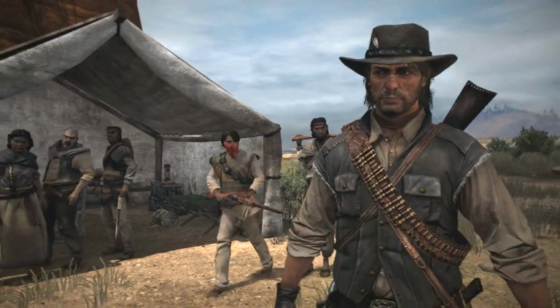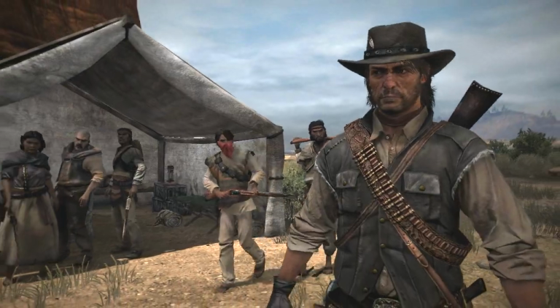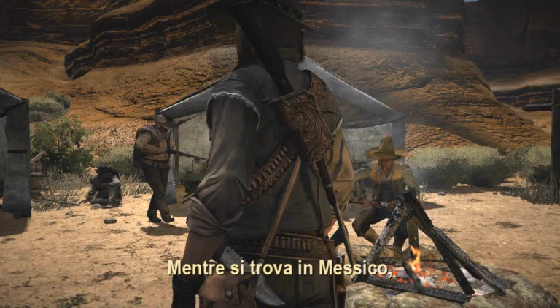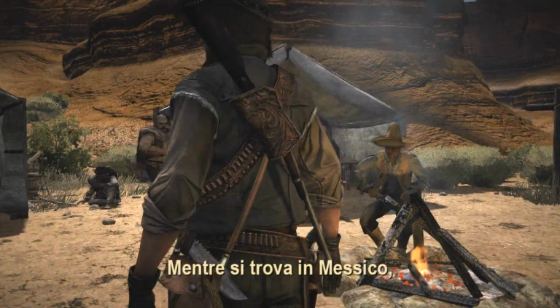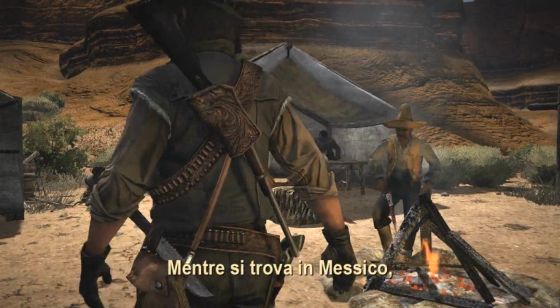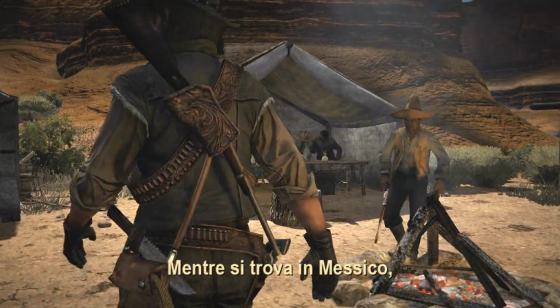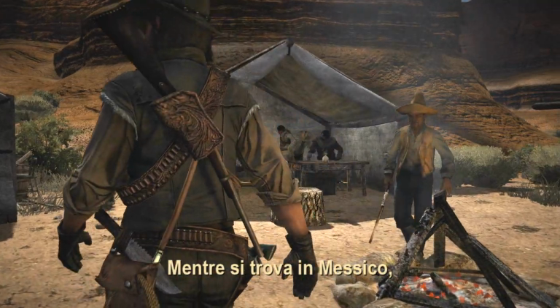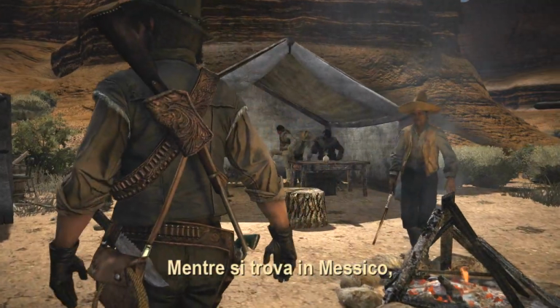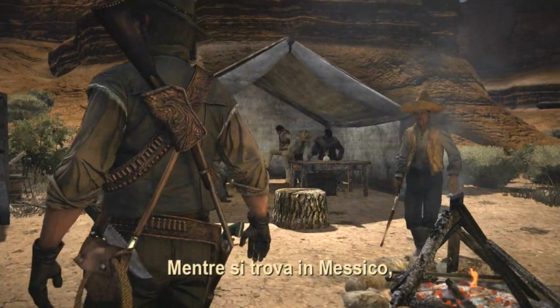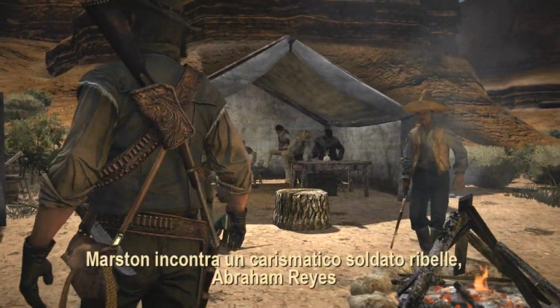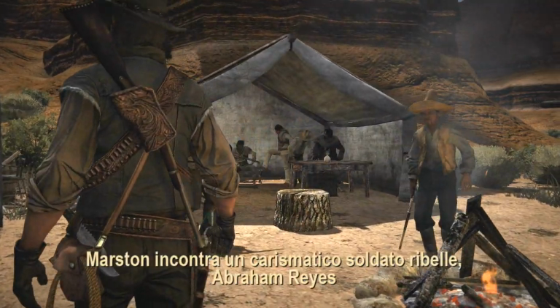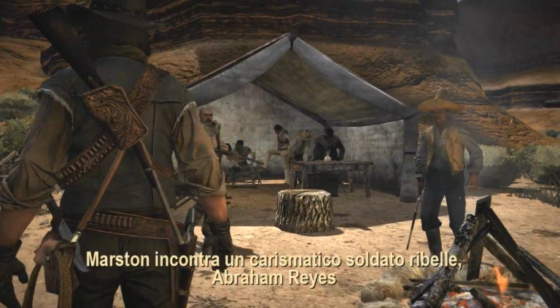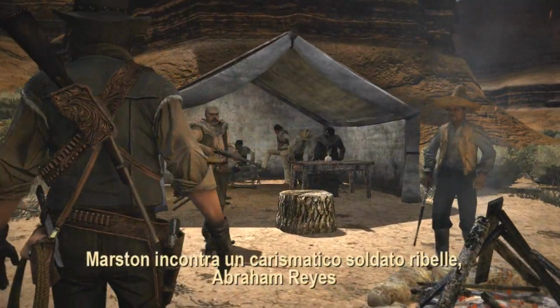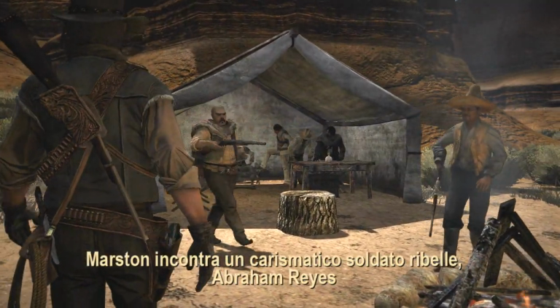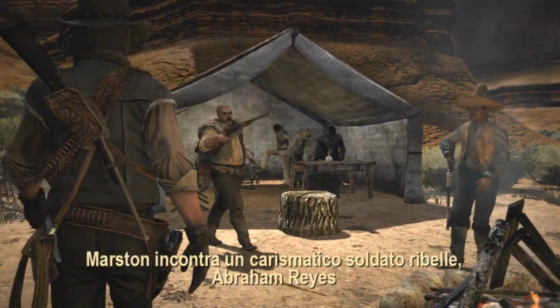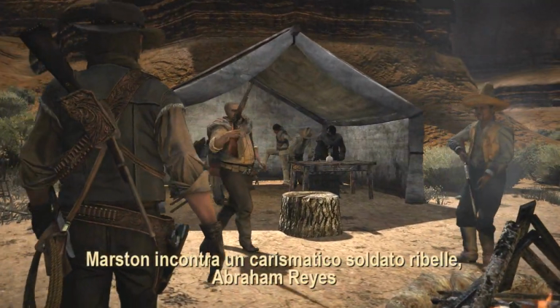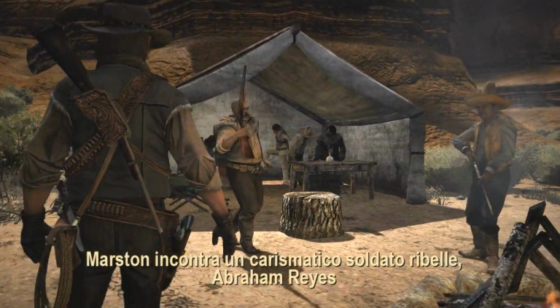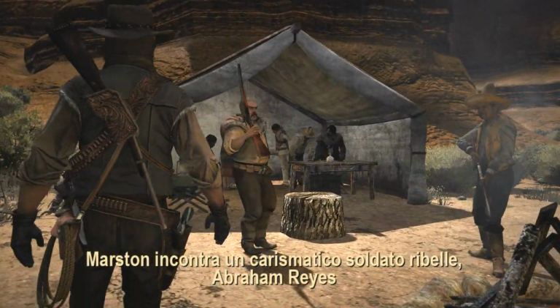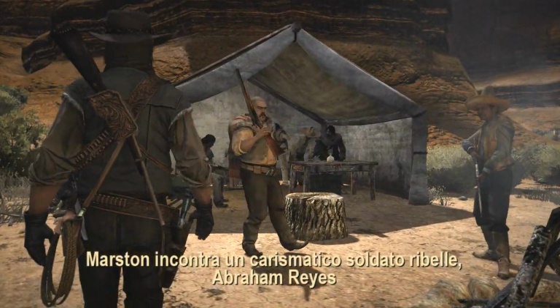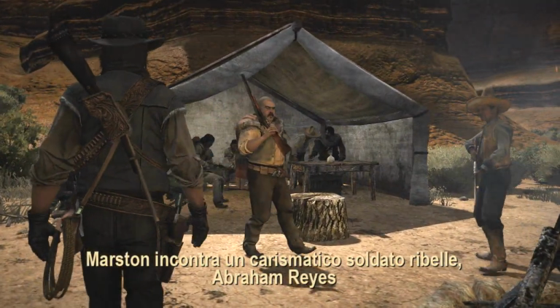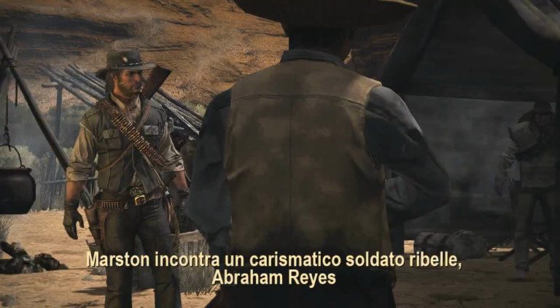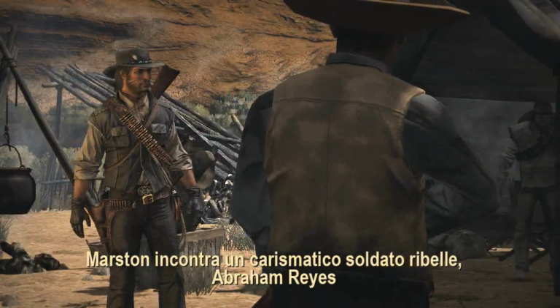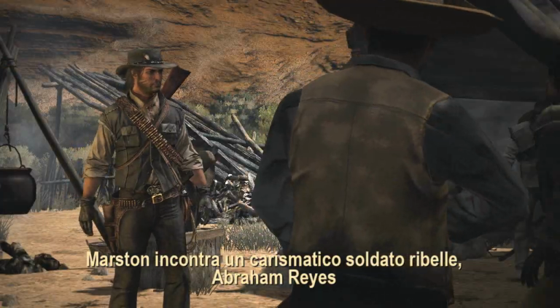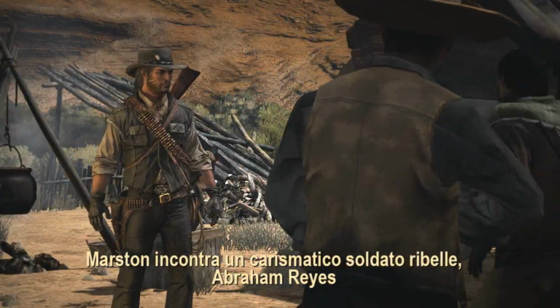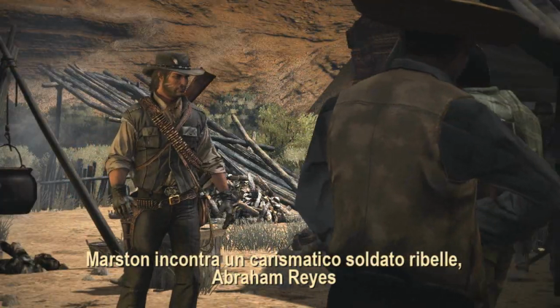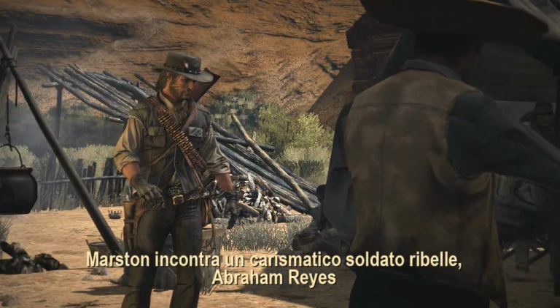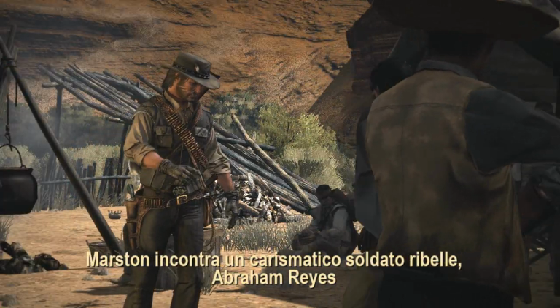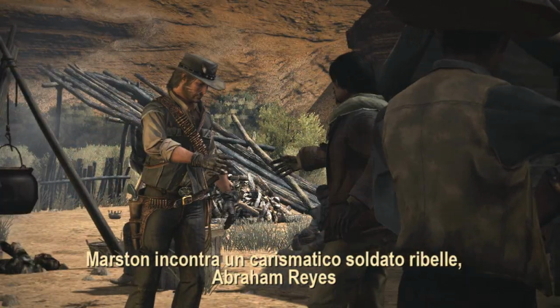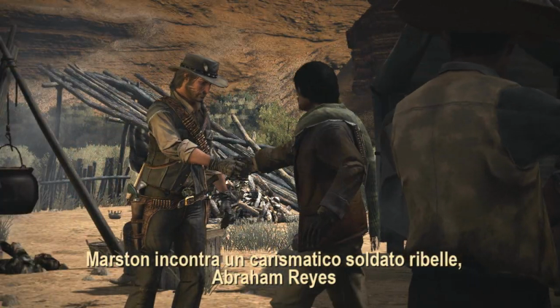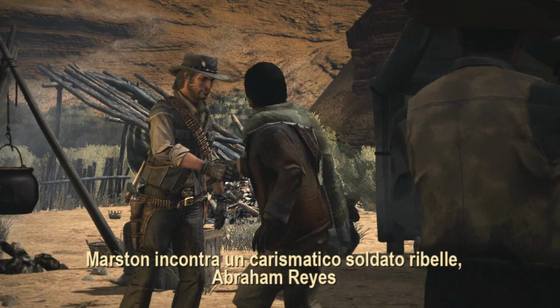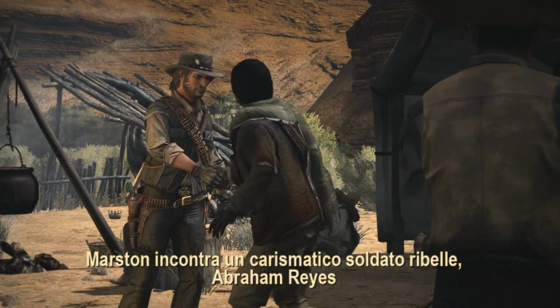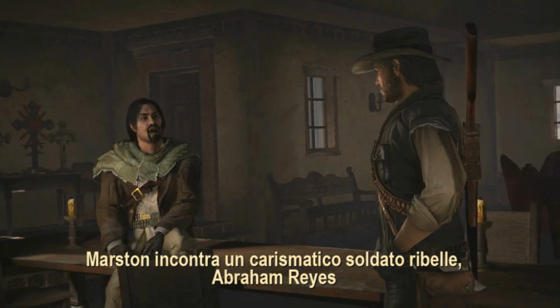While in Mexico, Marston soon comes across charismatic rebel soldier Abraham Reyes —